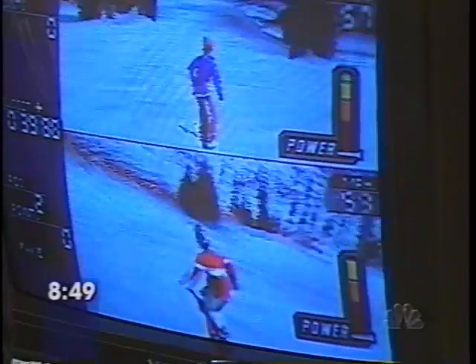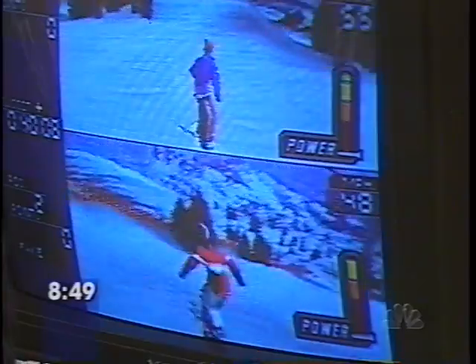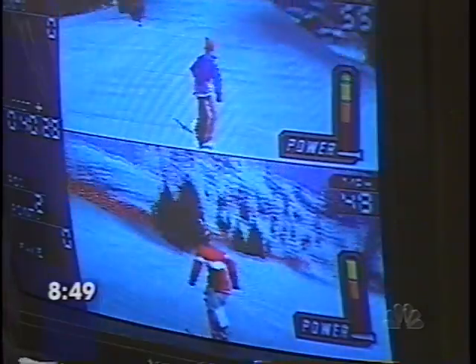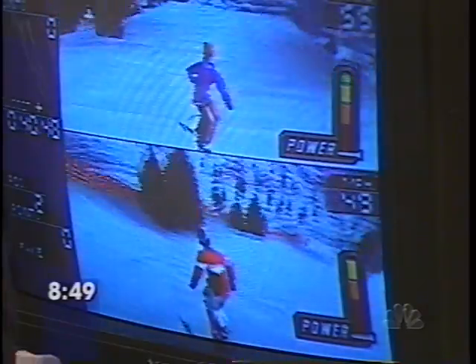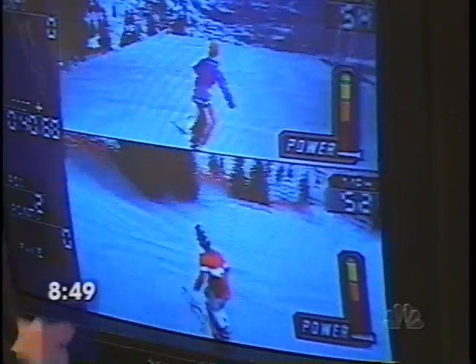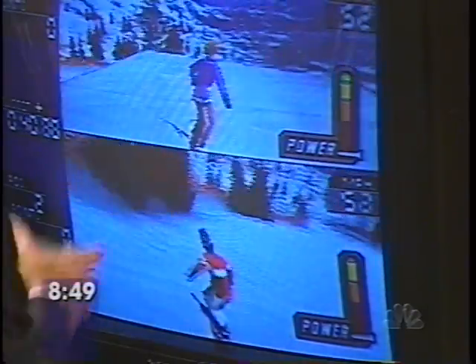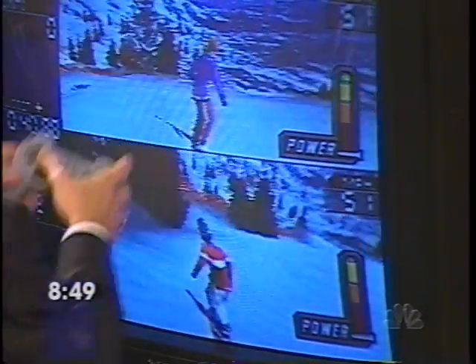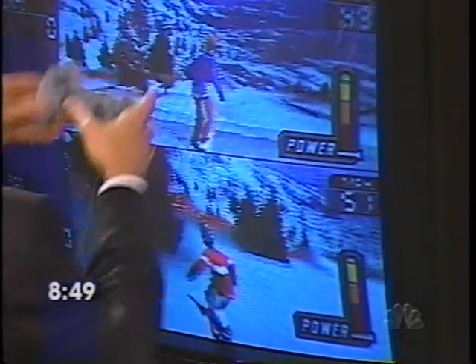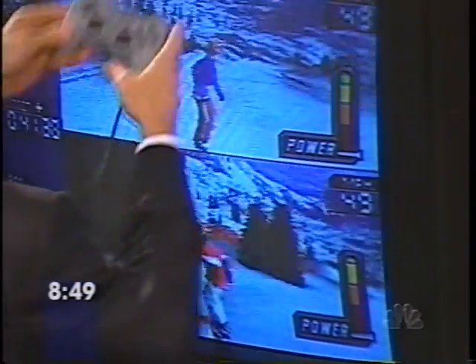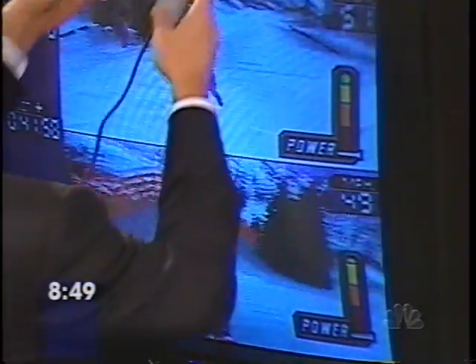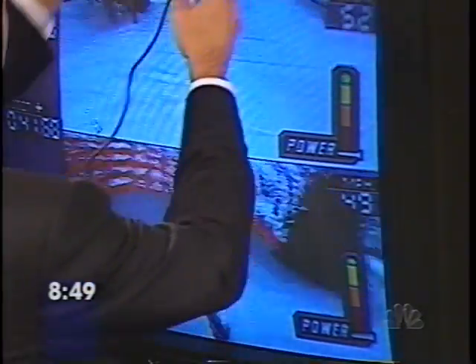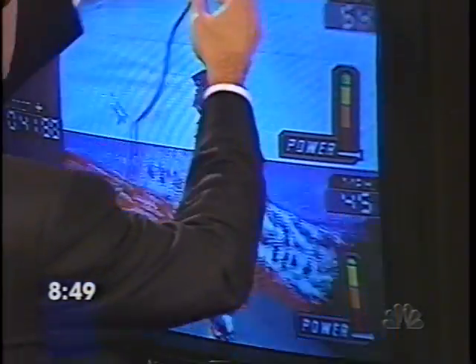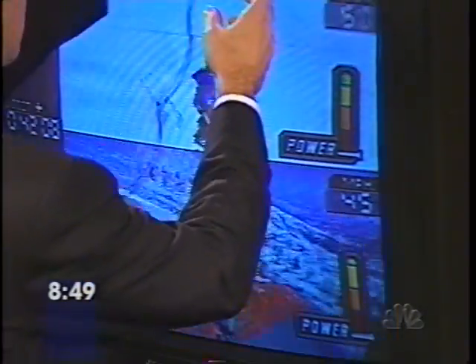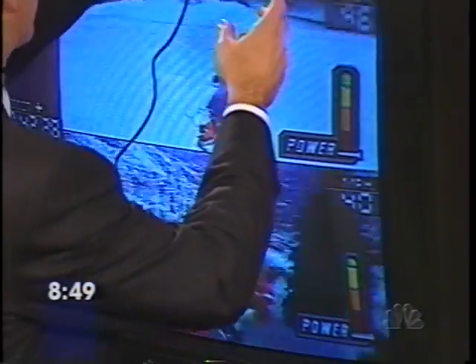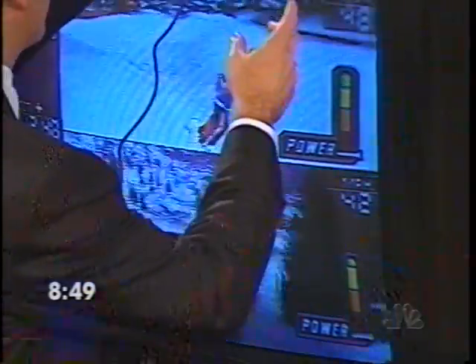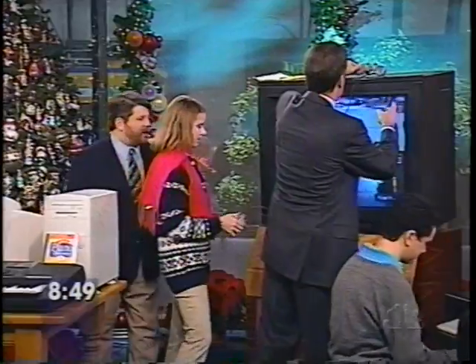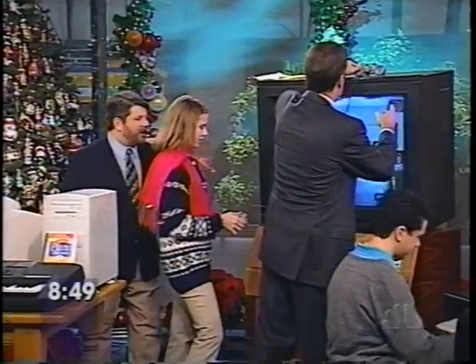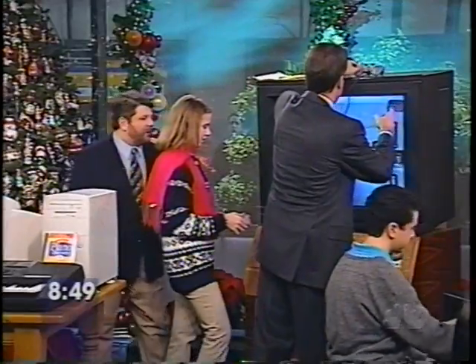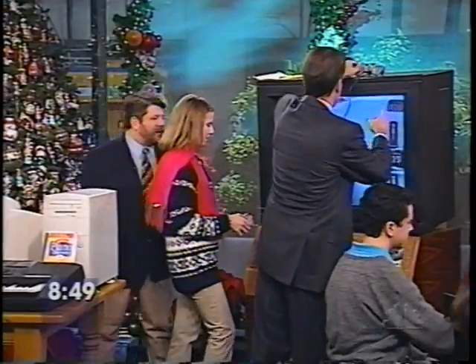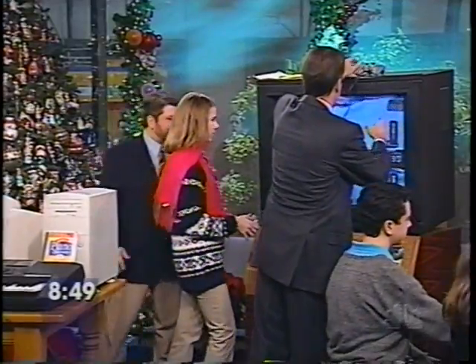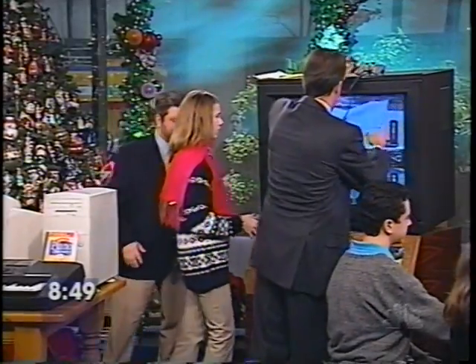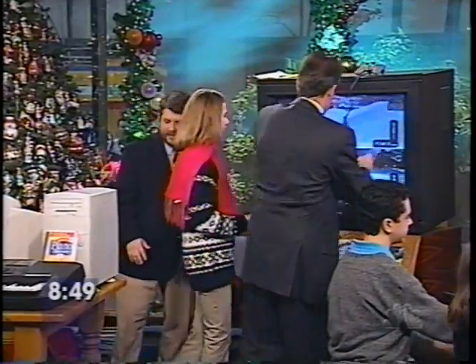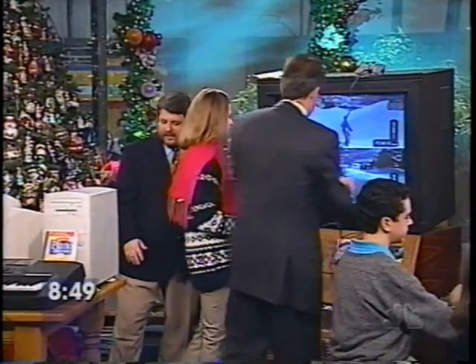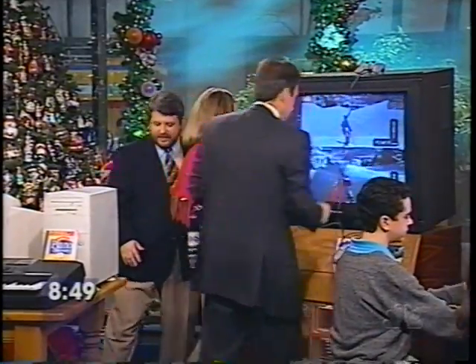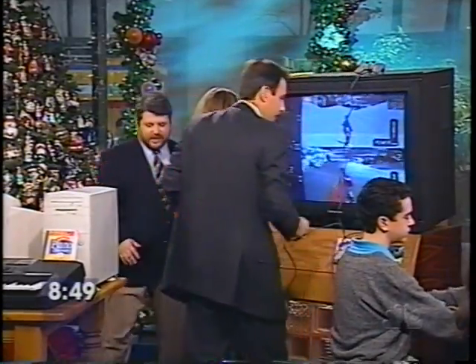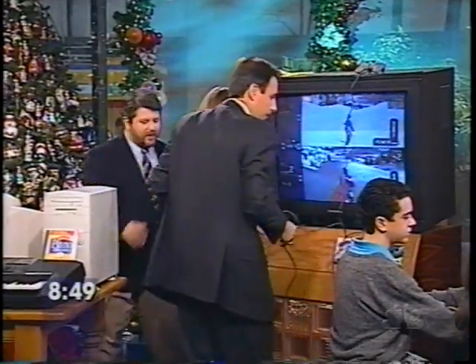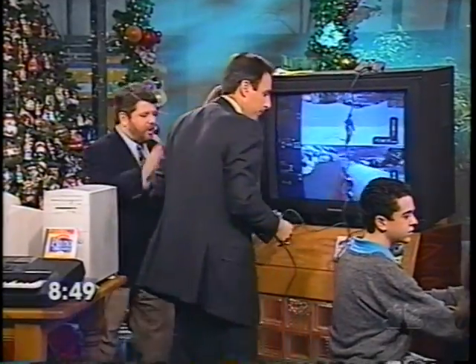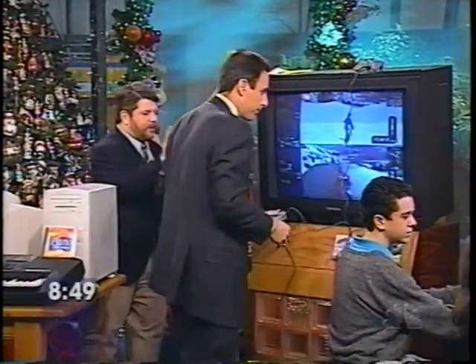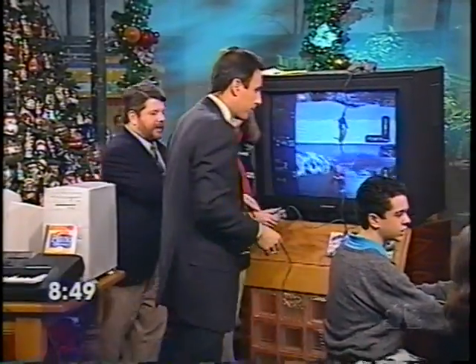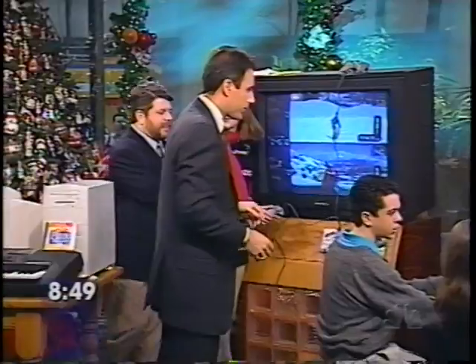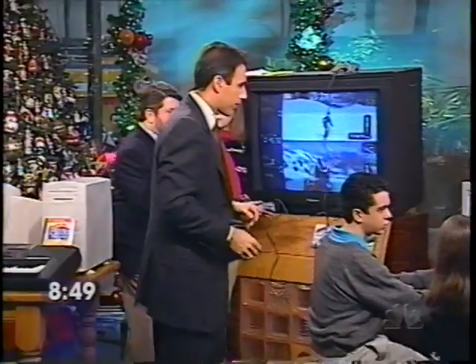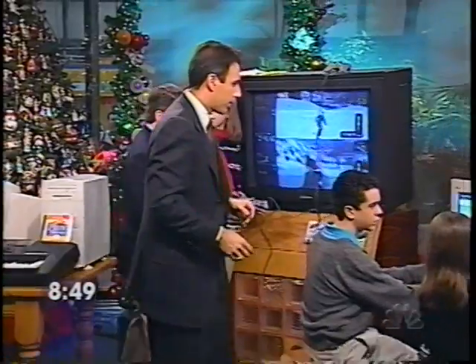Kendo 64. Why don't we move over here to our next section. This is the Home Arcade. Thank you, Kate.